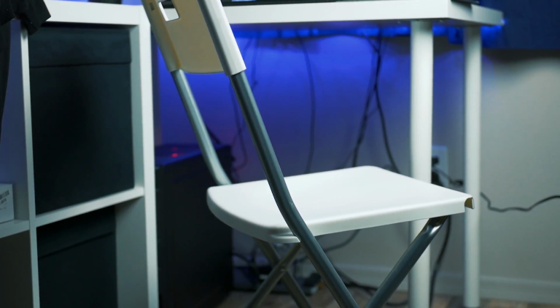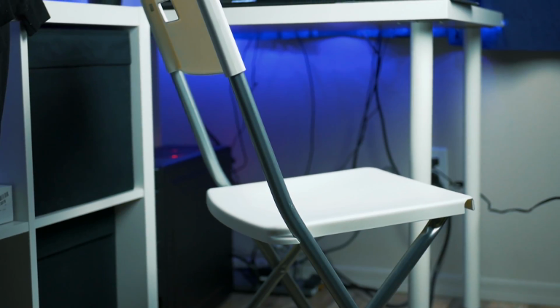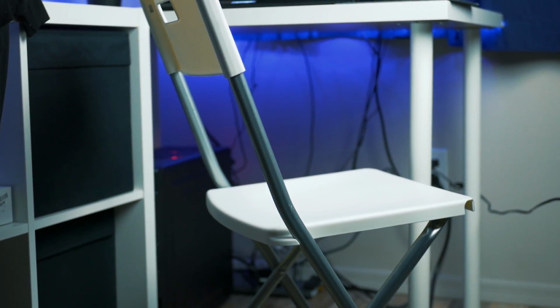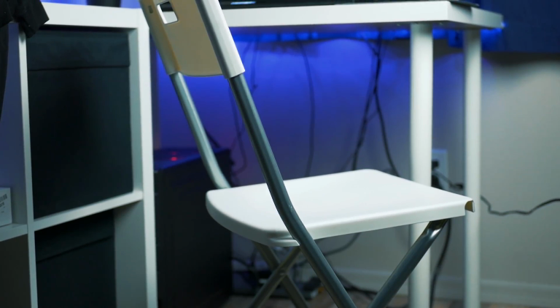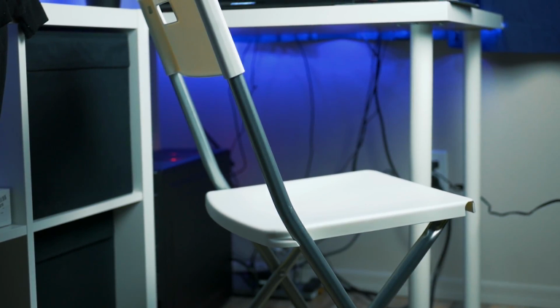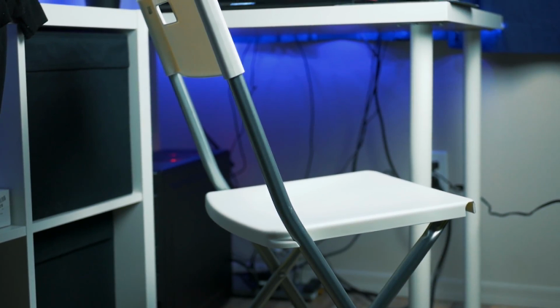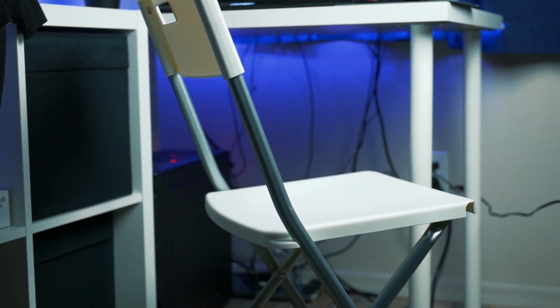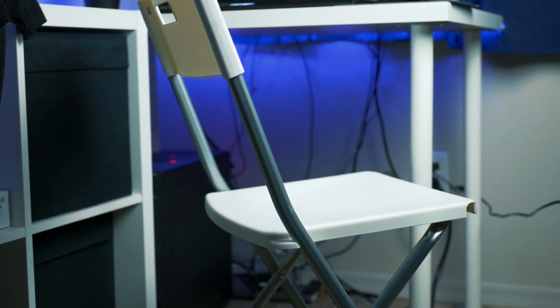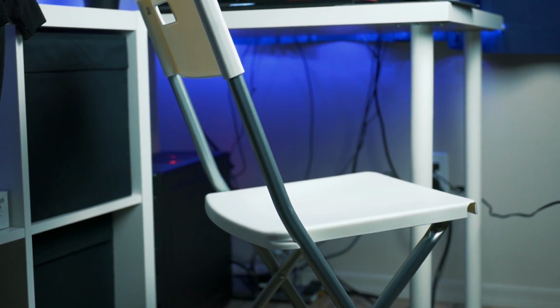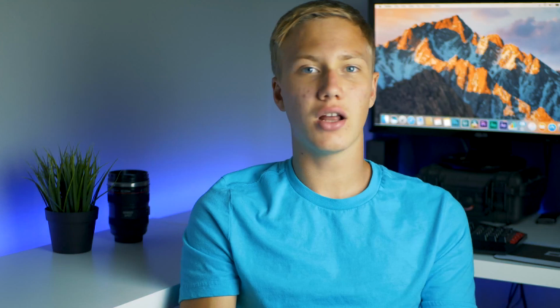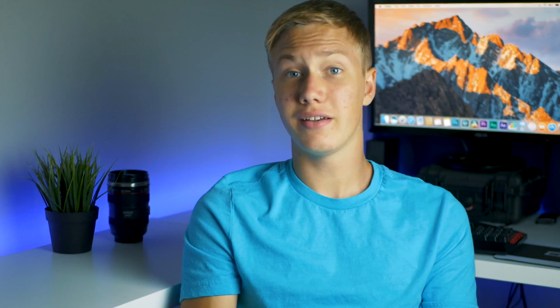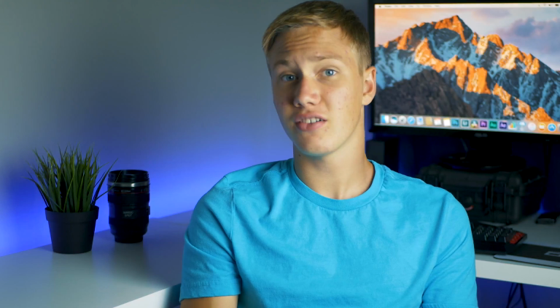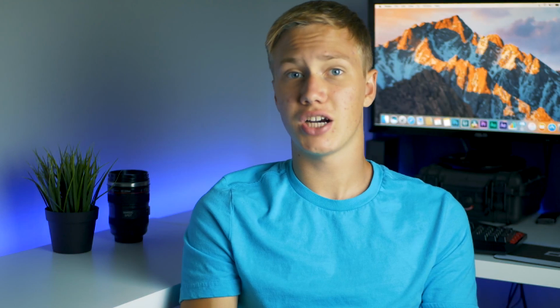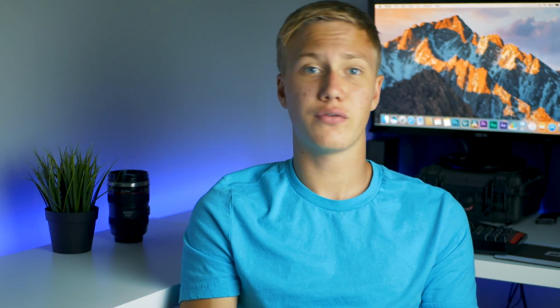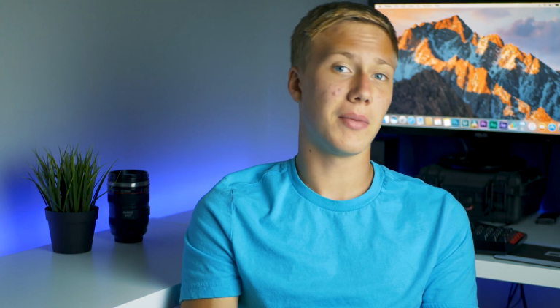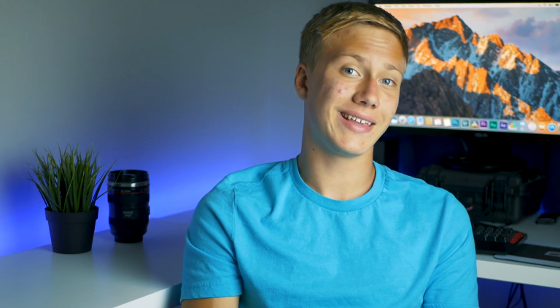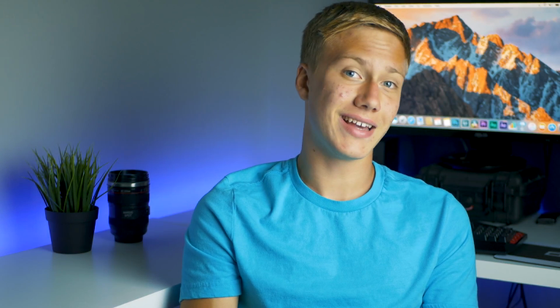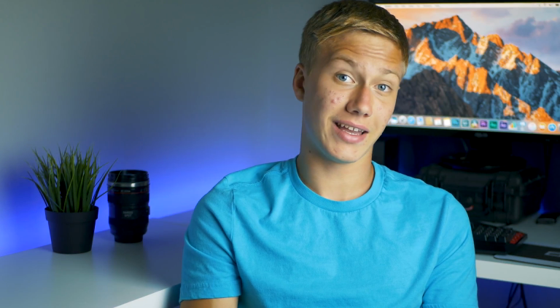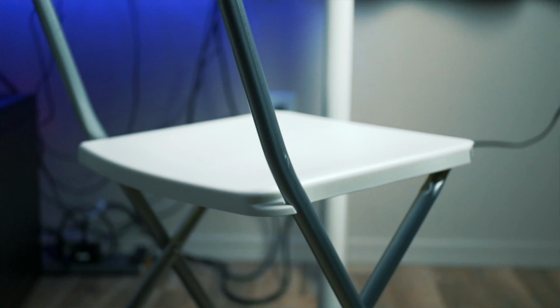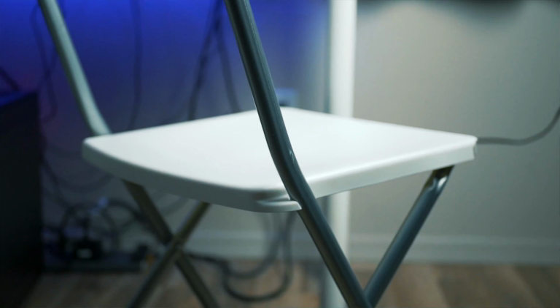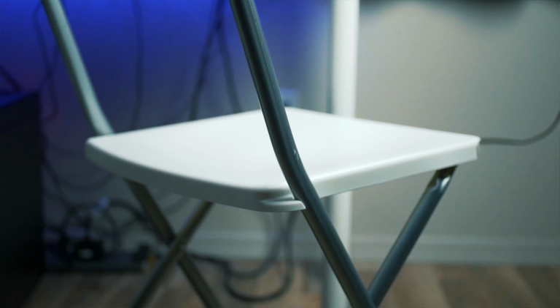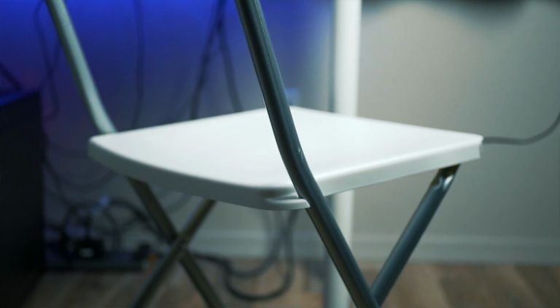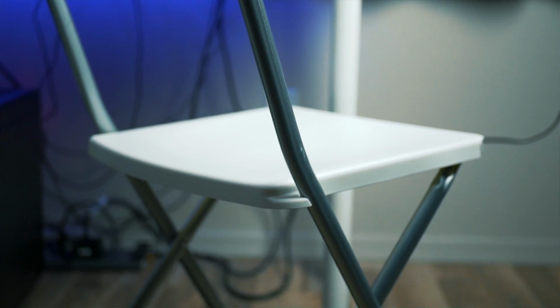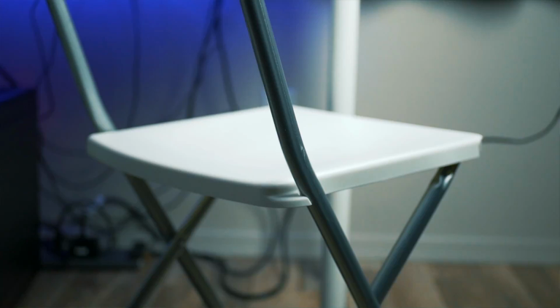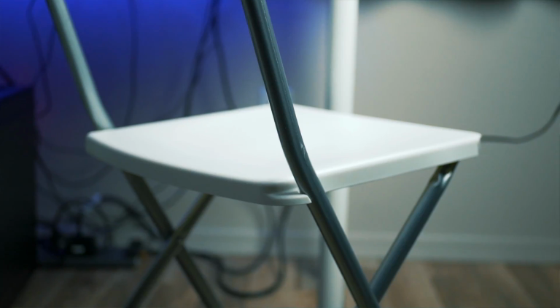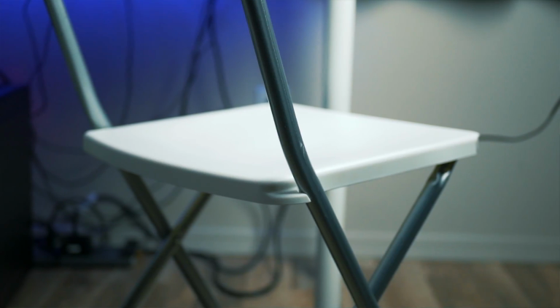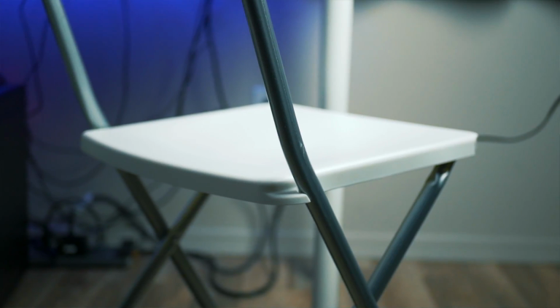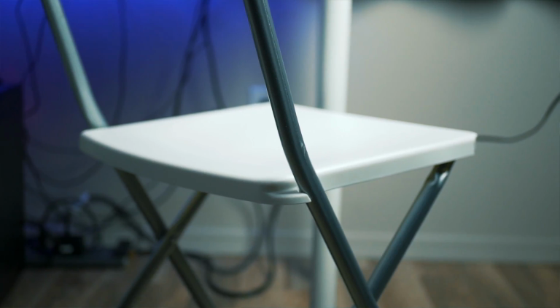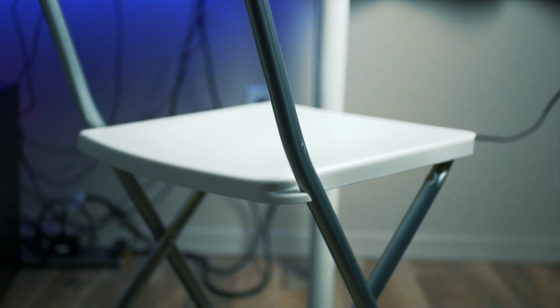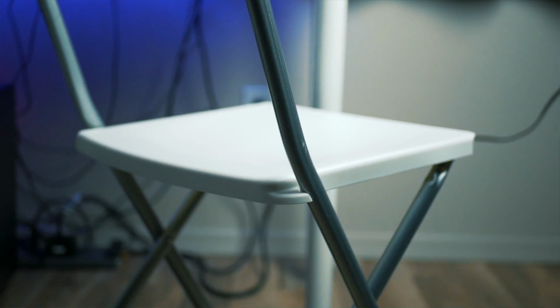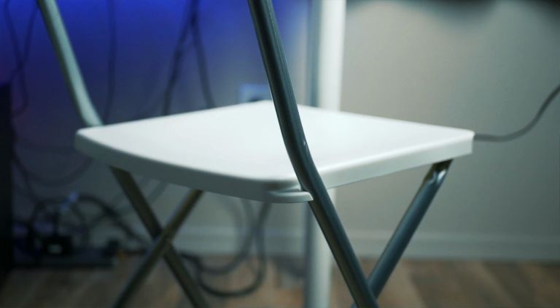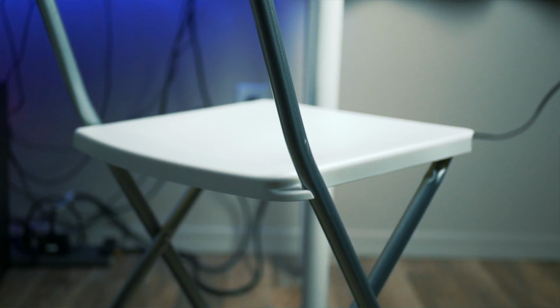Finally, for my chair, I'm using this $20 desk chair from IKEA. It's cheap but reasonably comfortable, and it looks nice and clean.